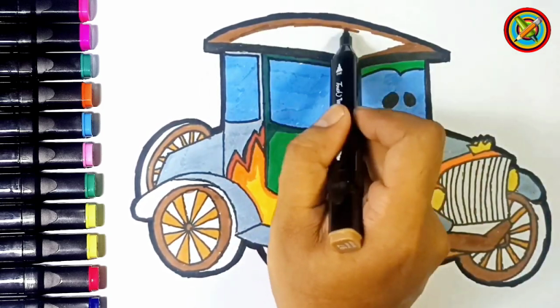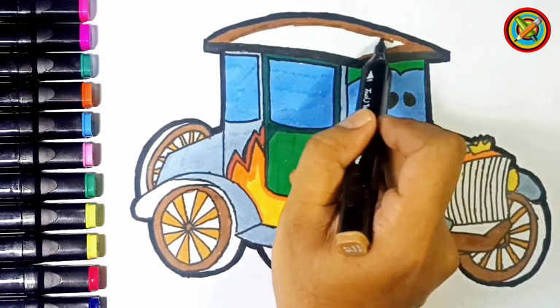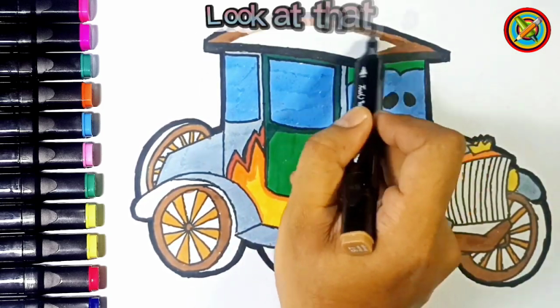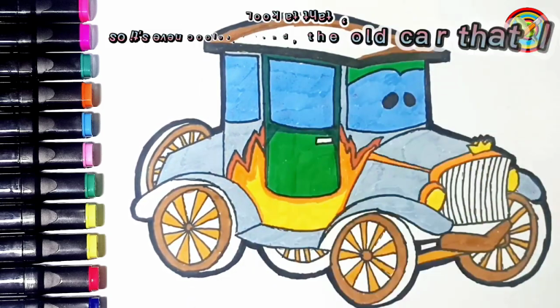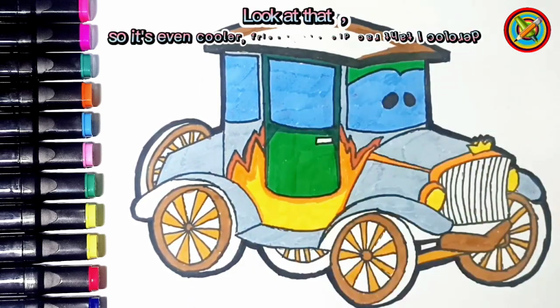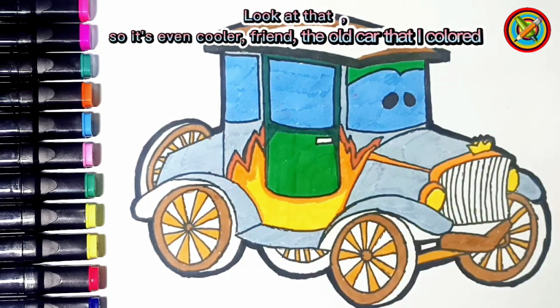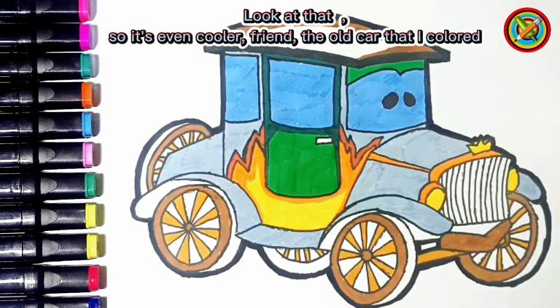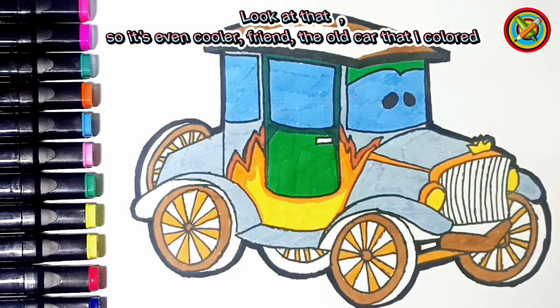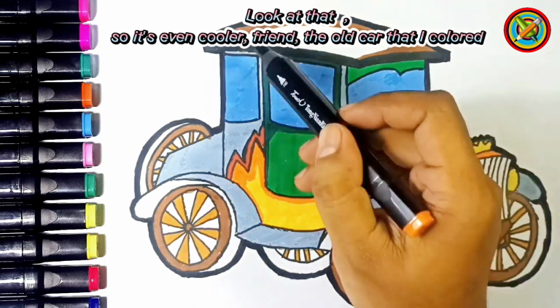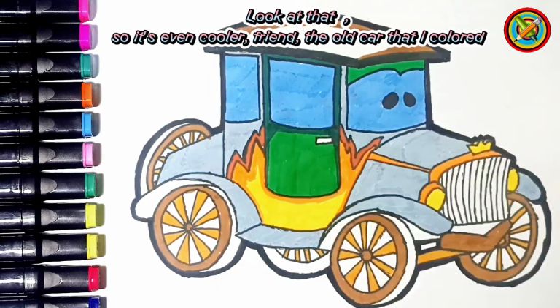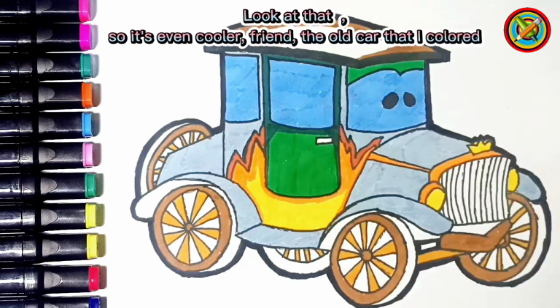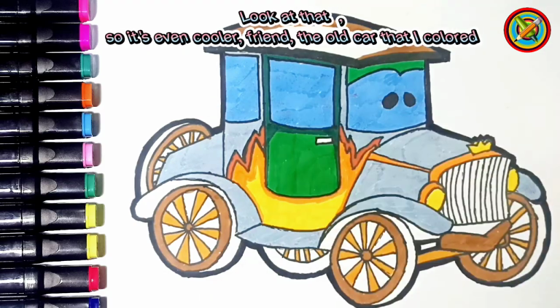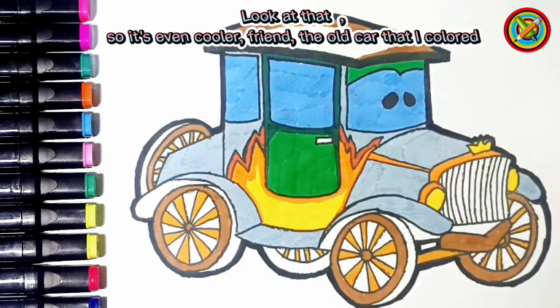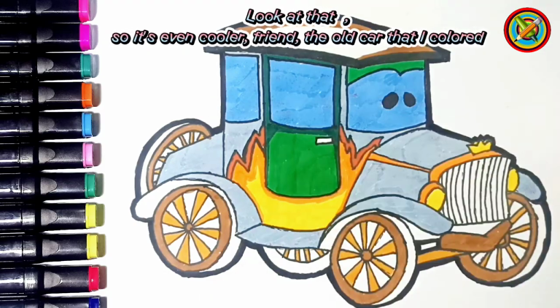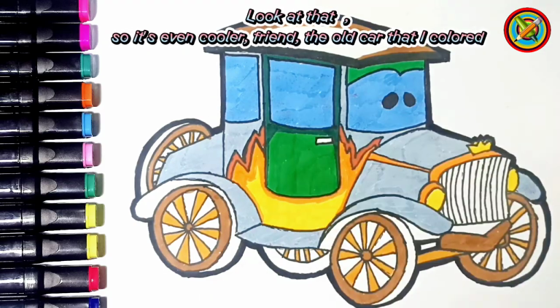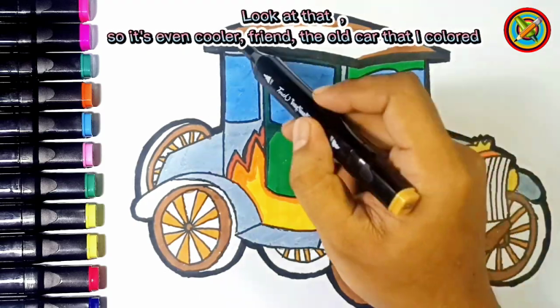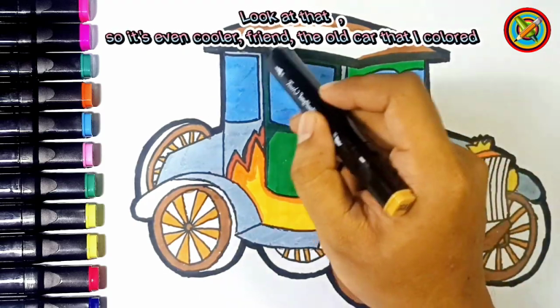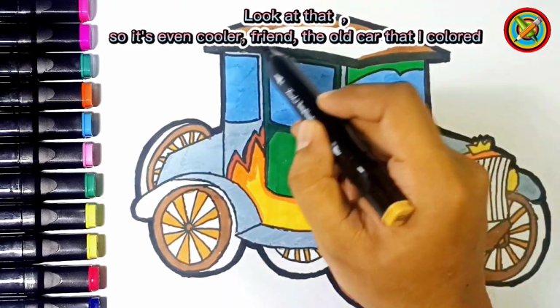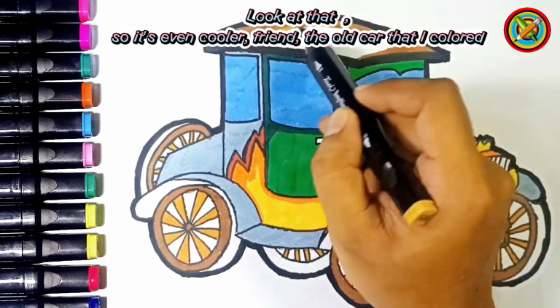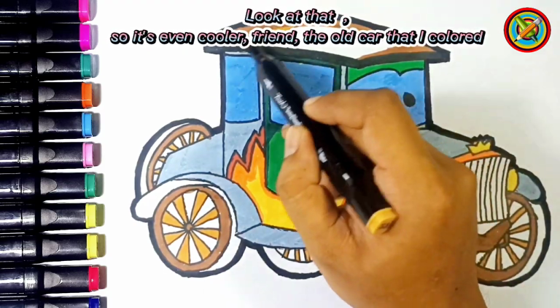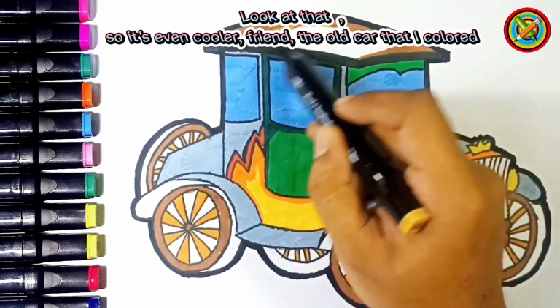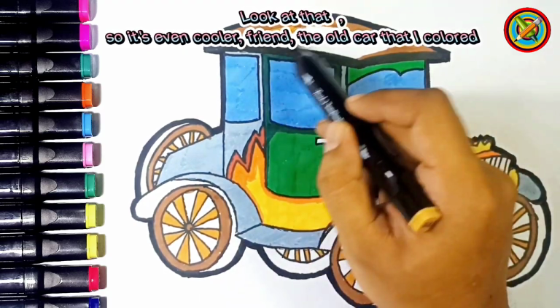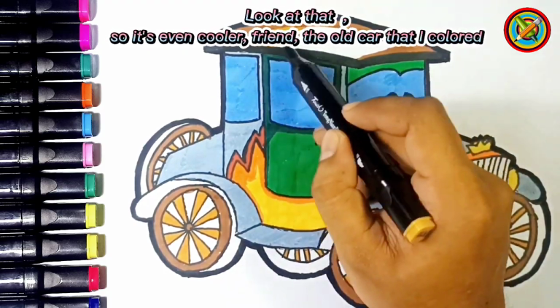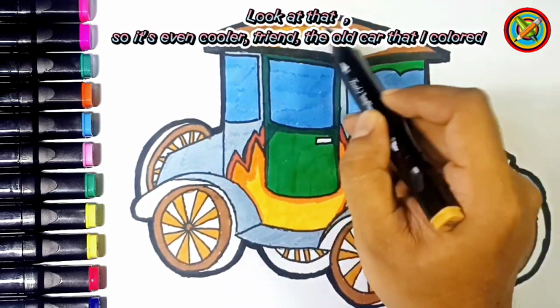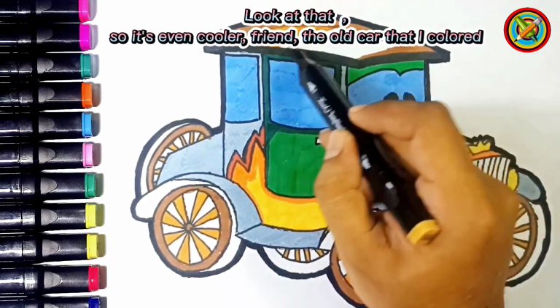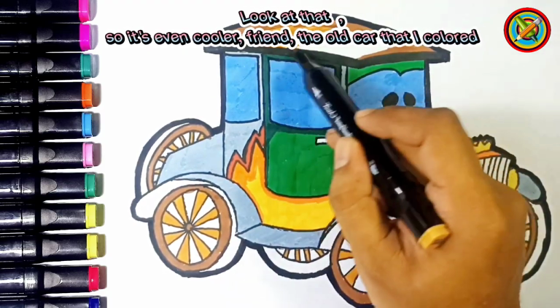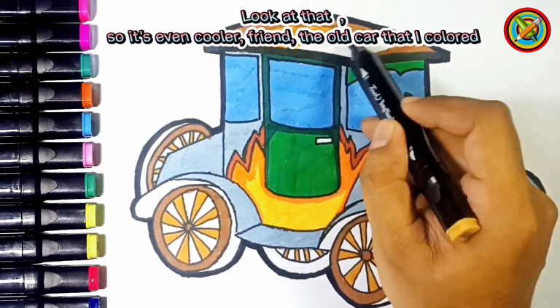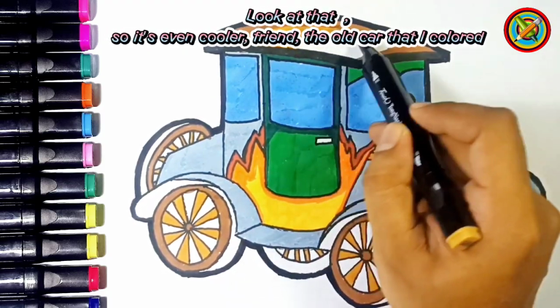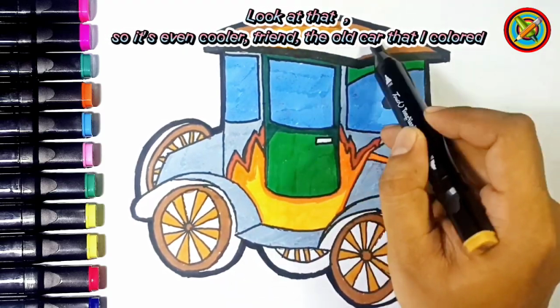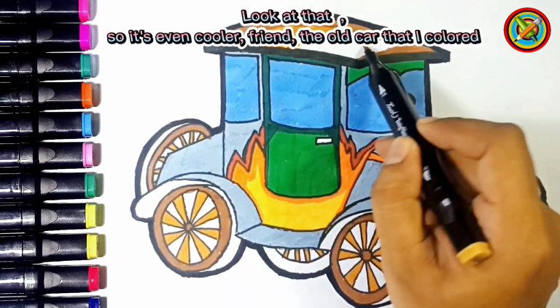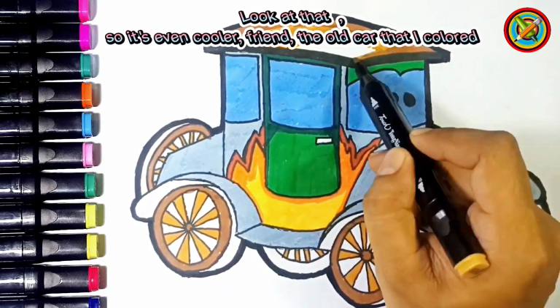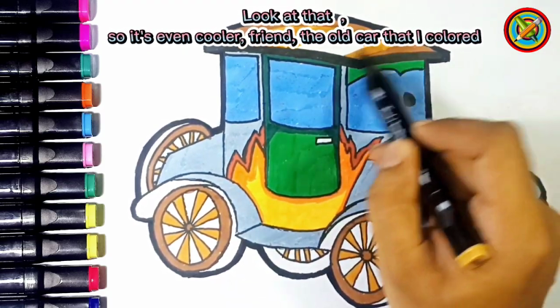Look at that! So it's even cooler, friend. The old car that I colored.